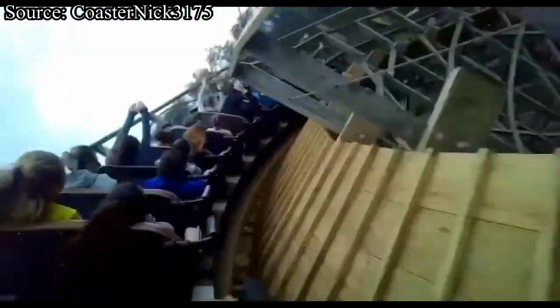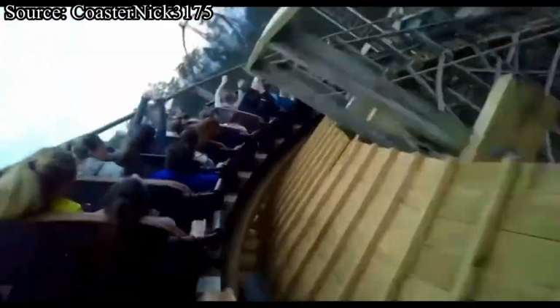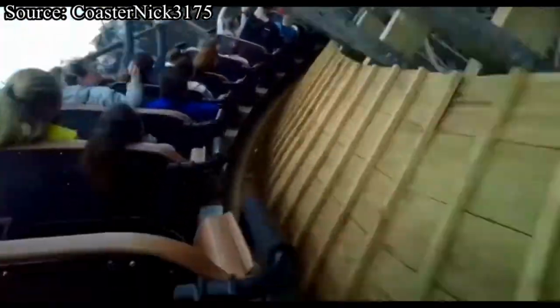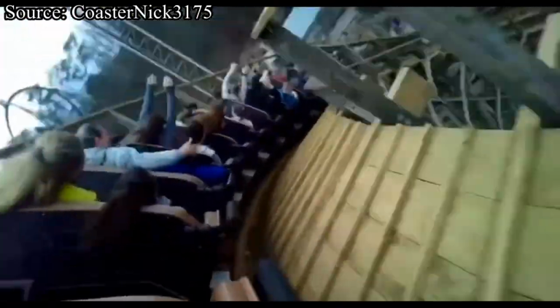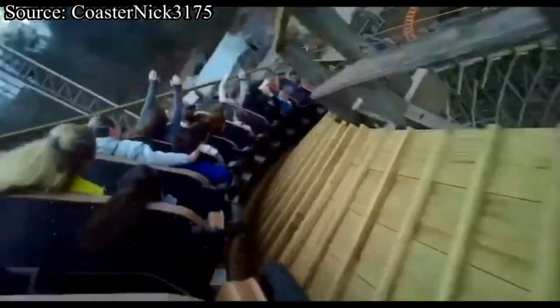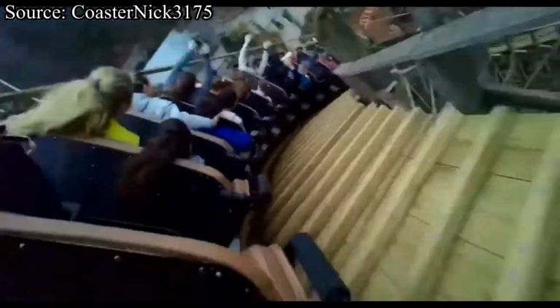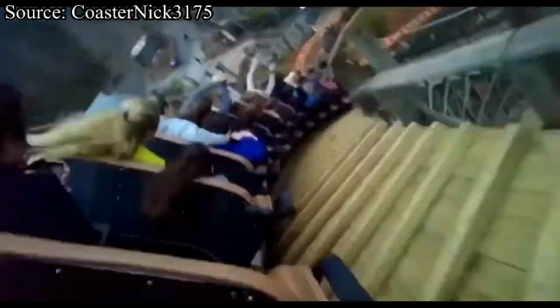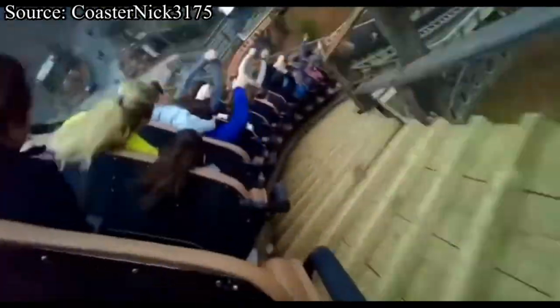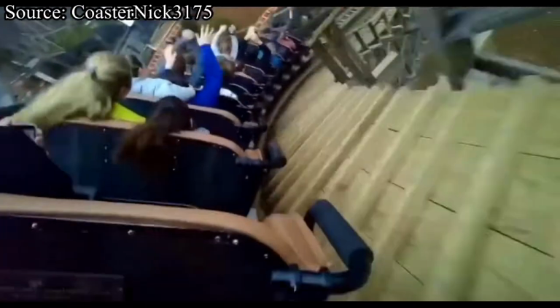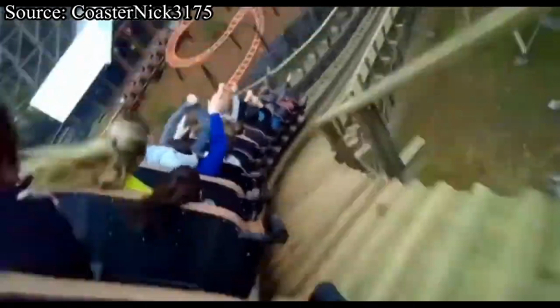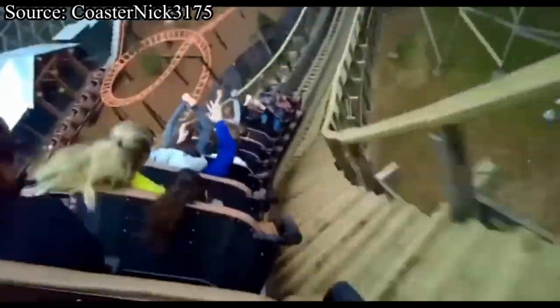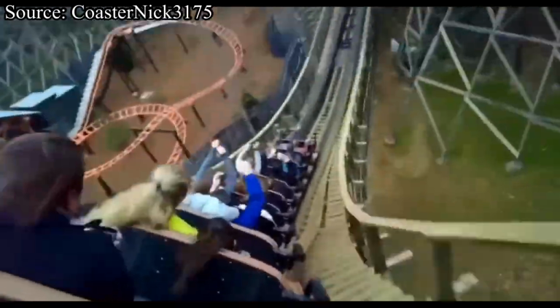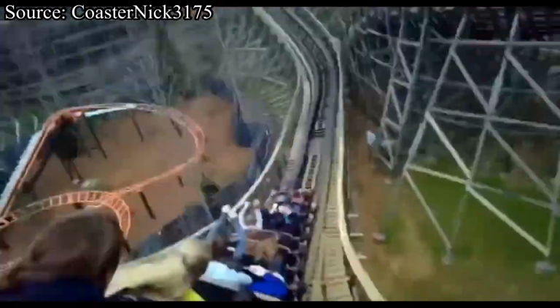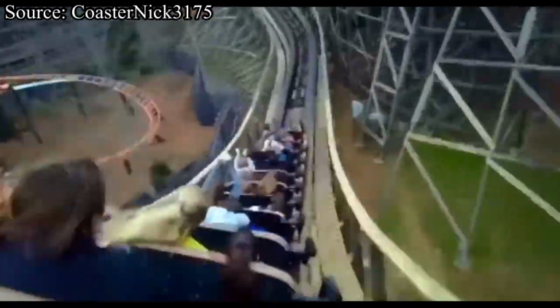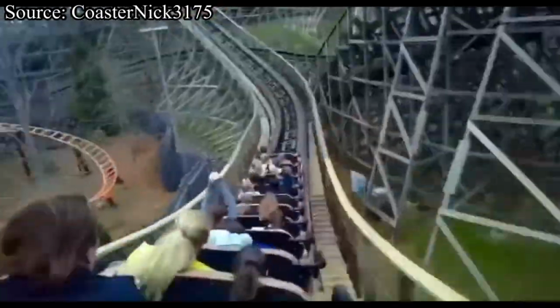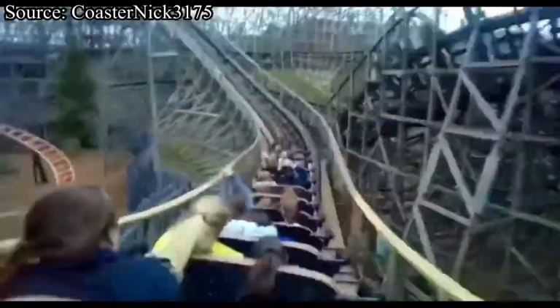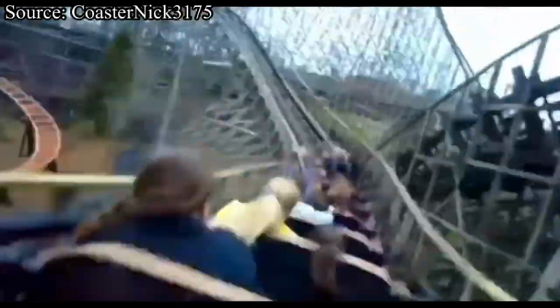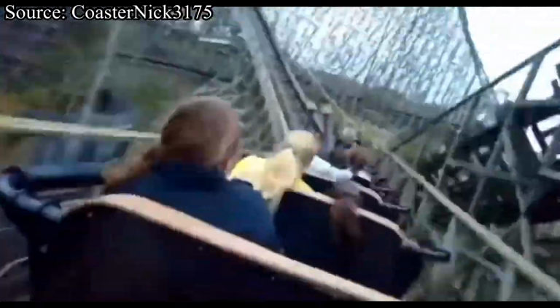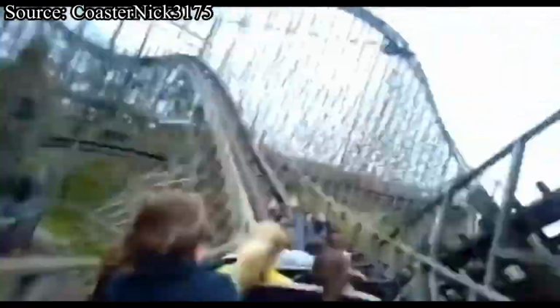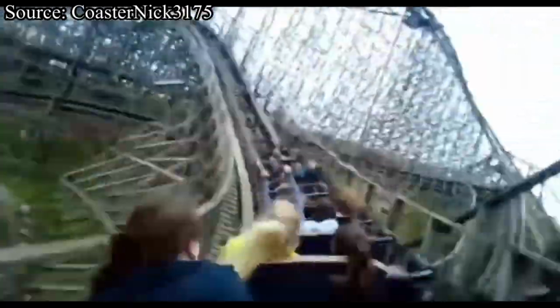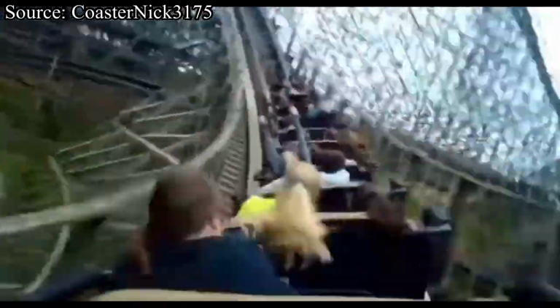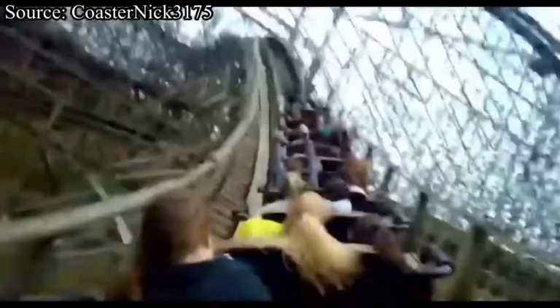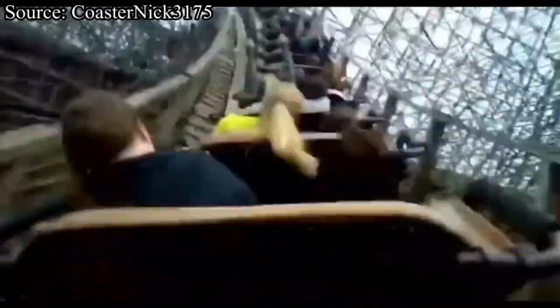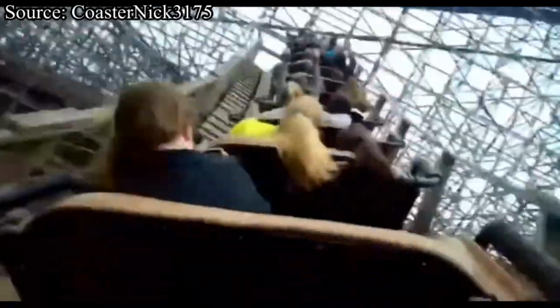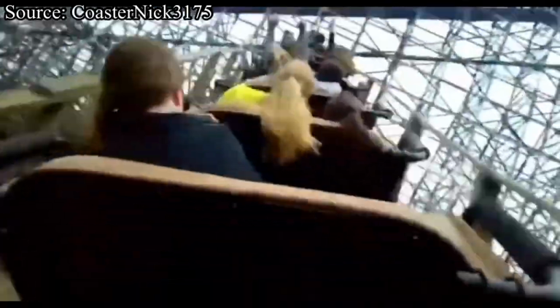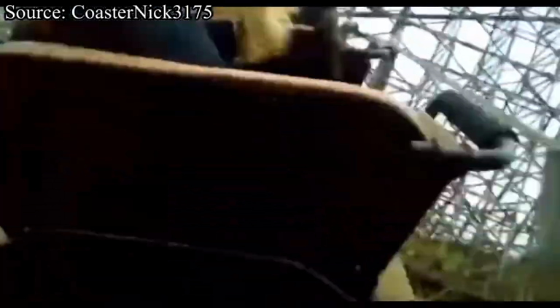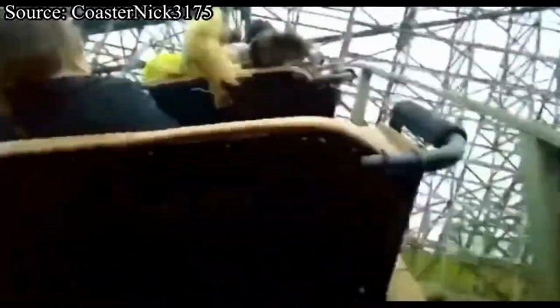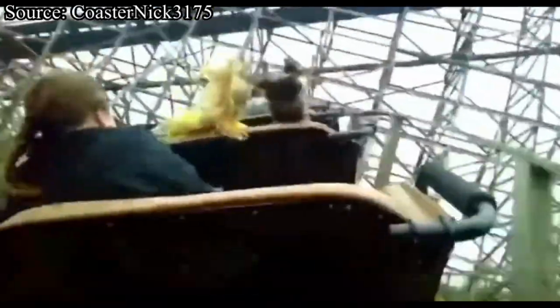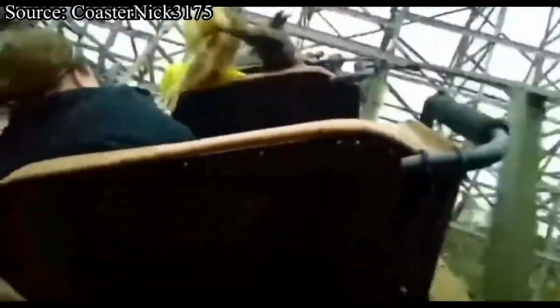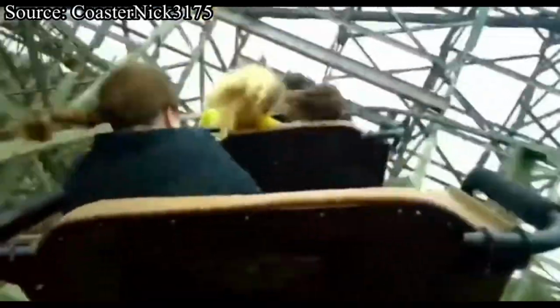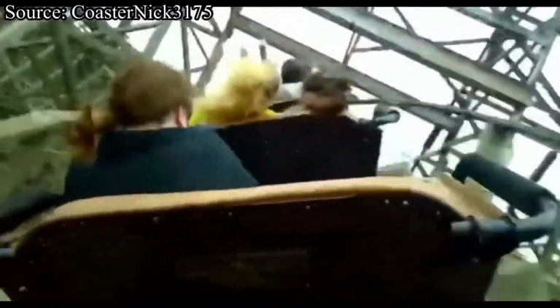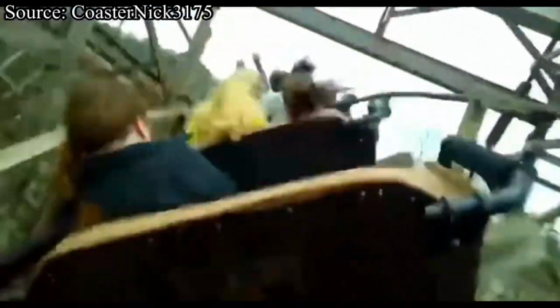This score could definitely lower if I end up going through the normal queue on my next visit to Dollywood.